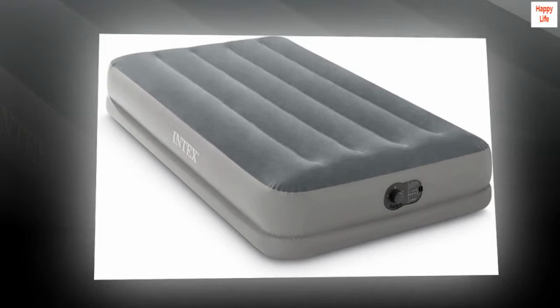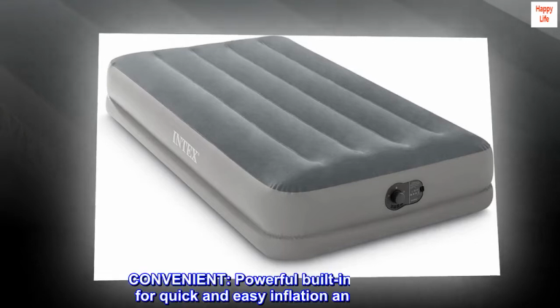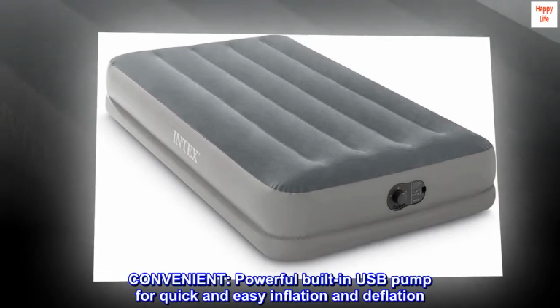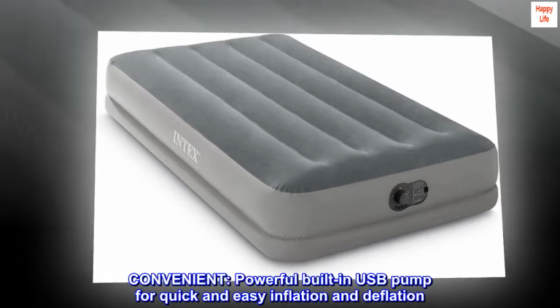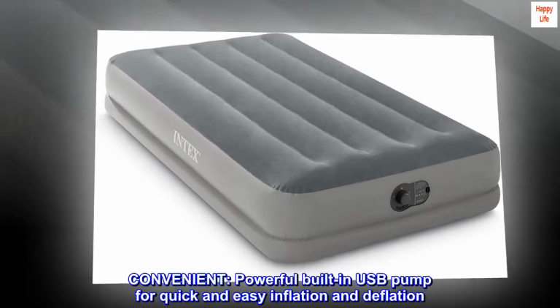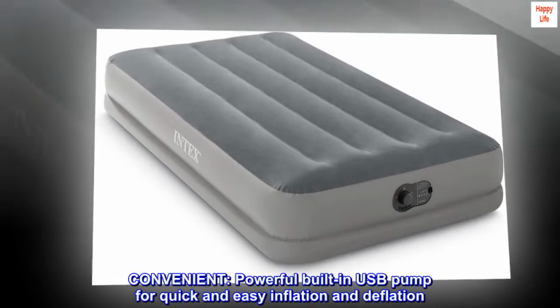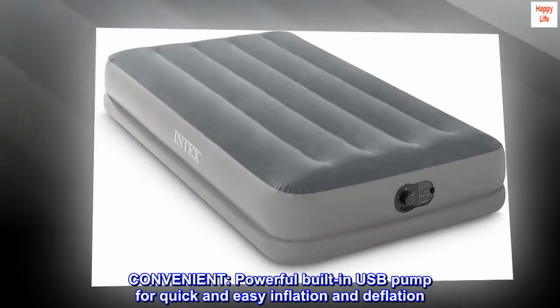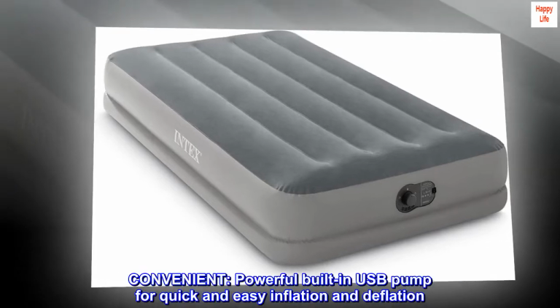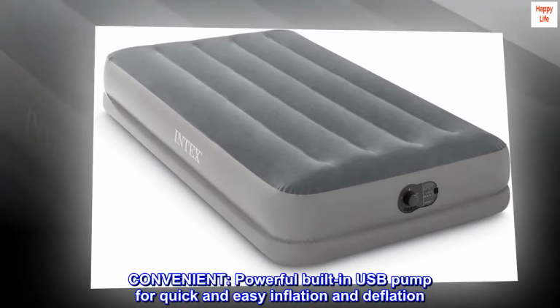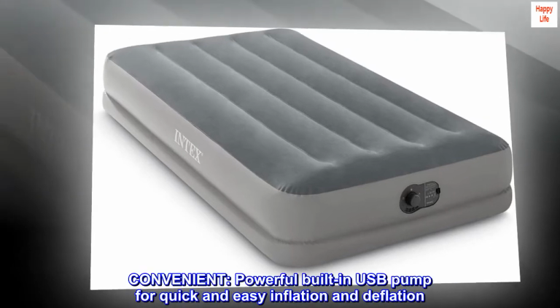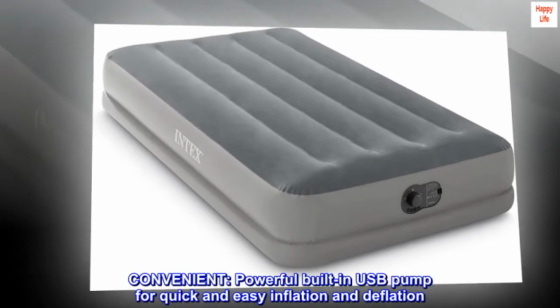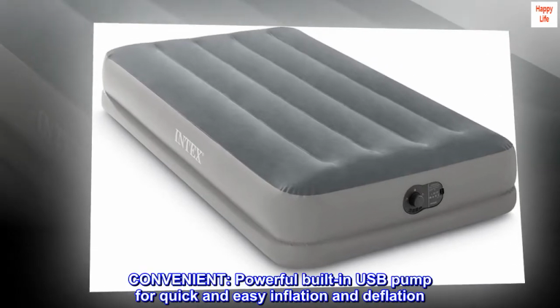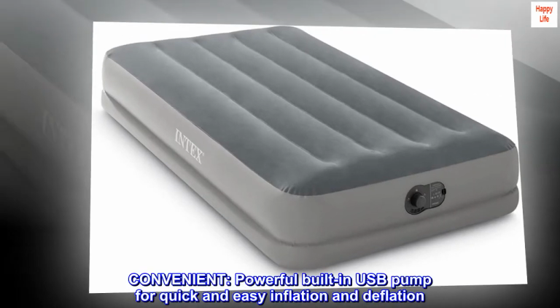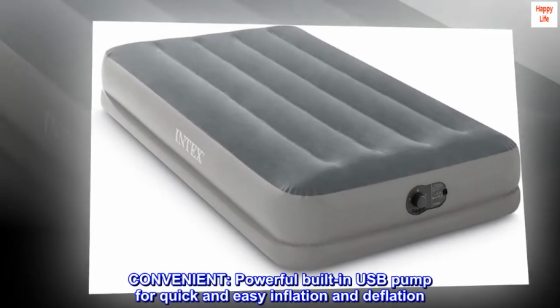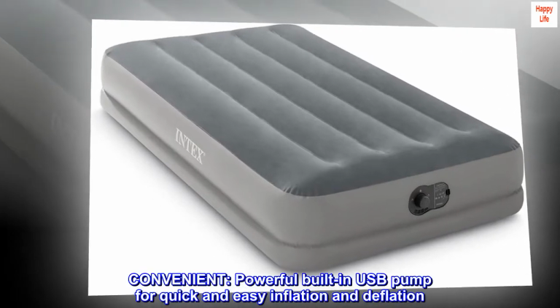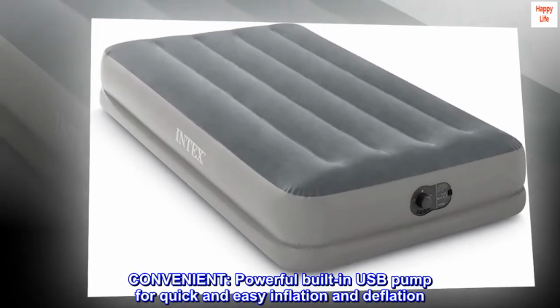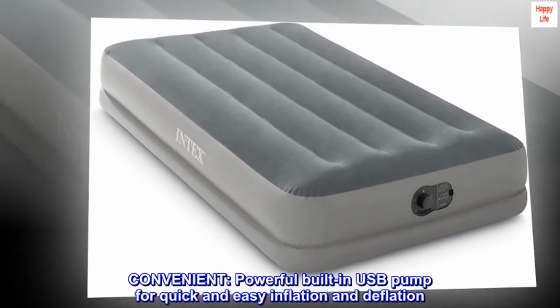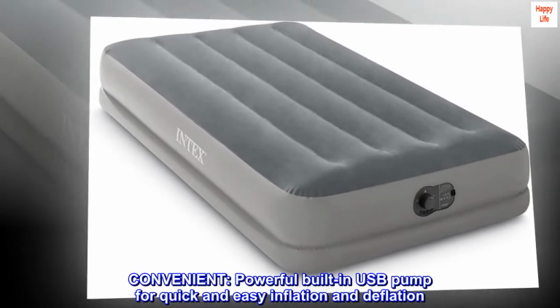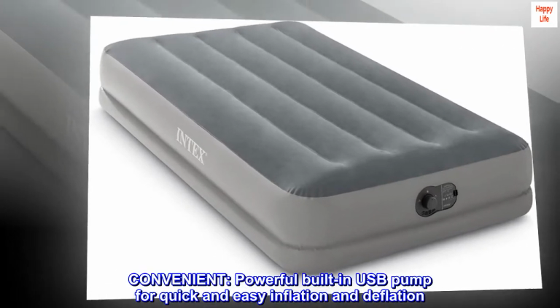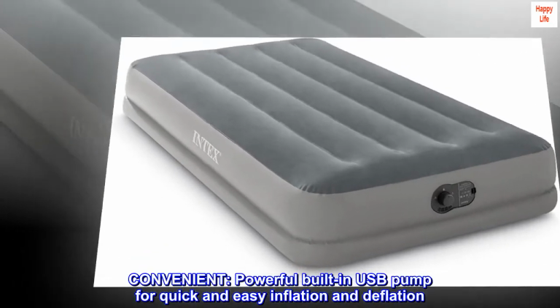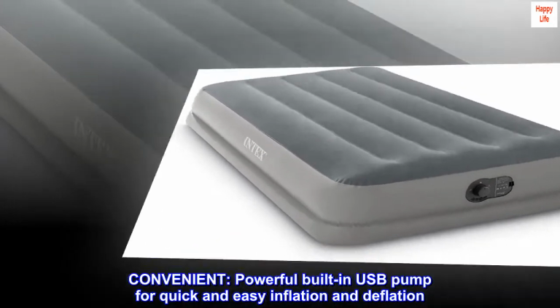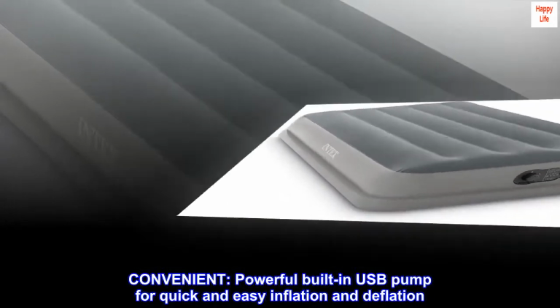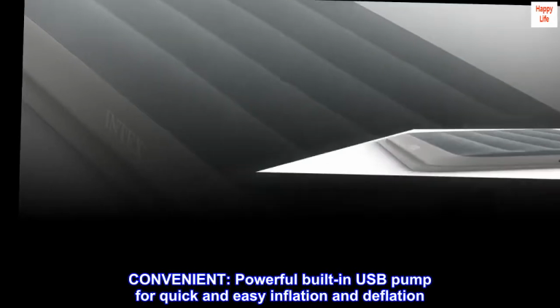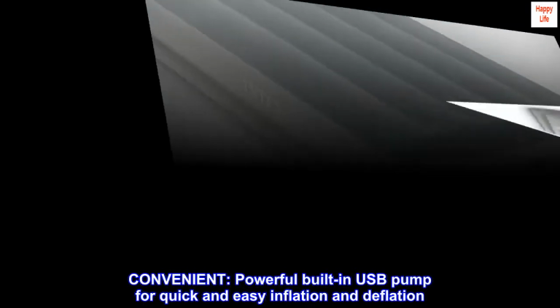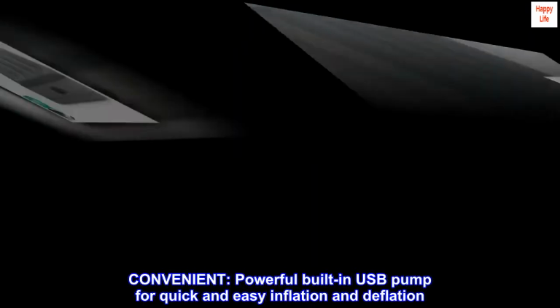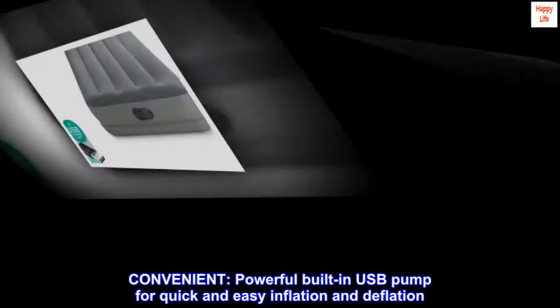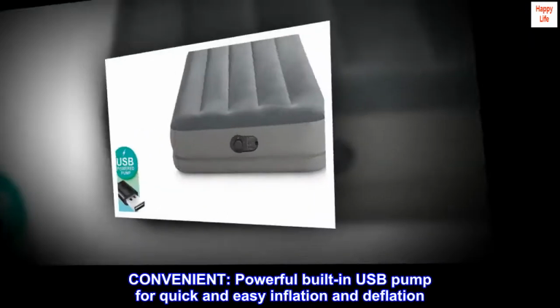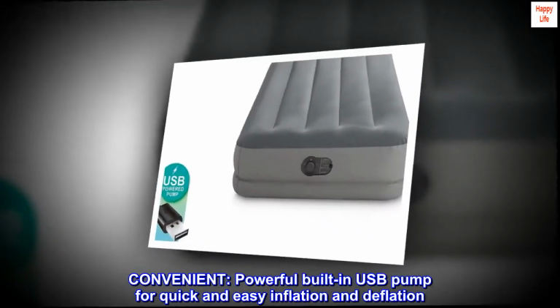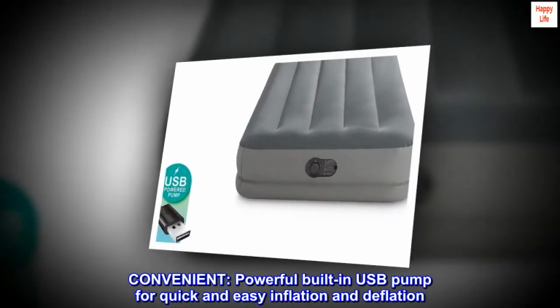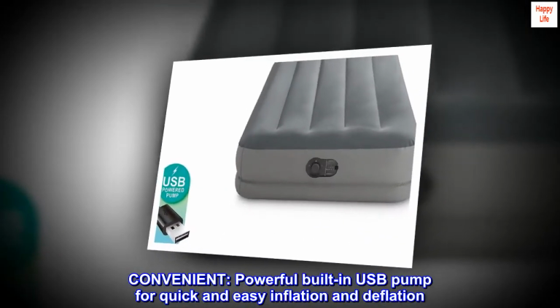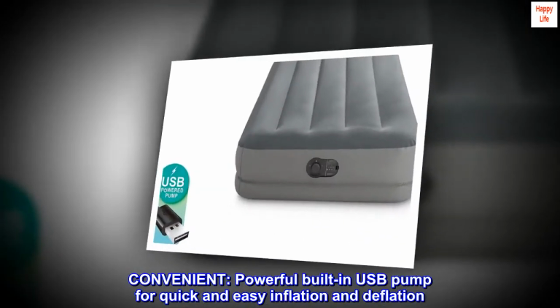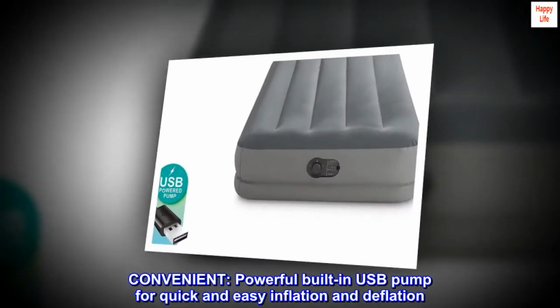Convenient. Powerful built-in USB pump for quick and easy inflation and deflation.